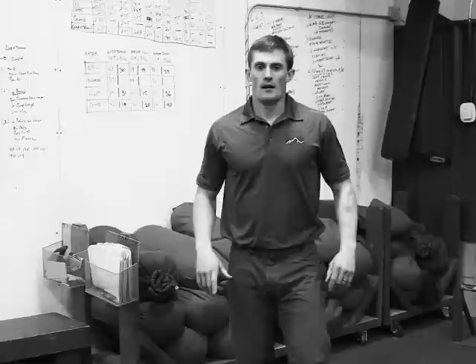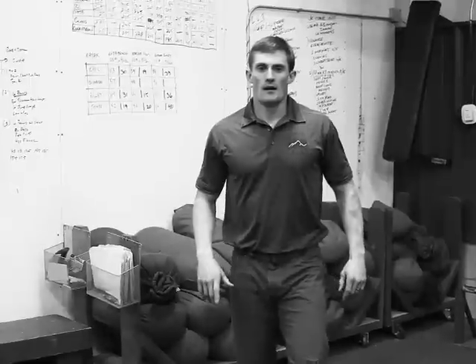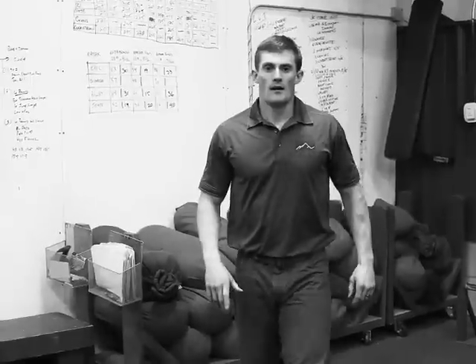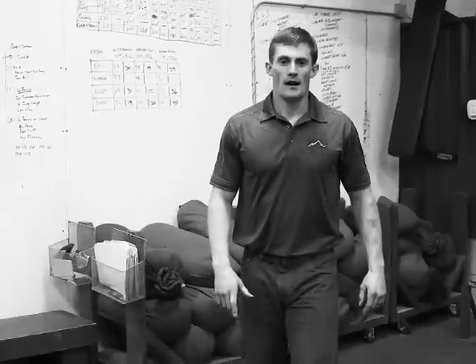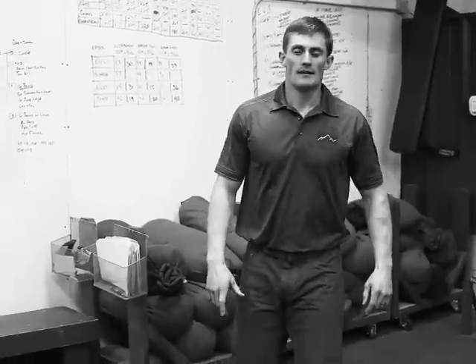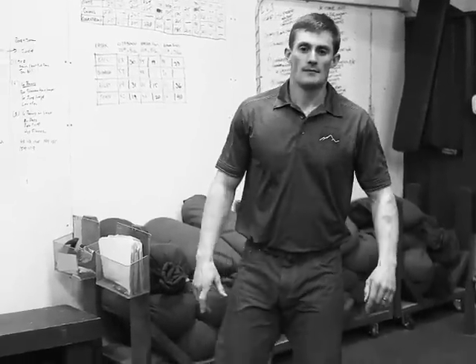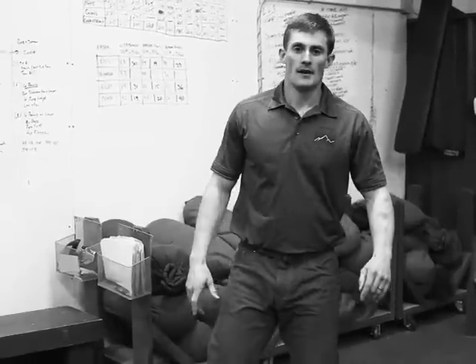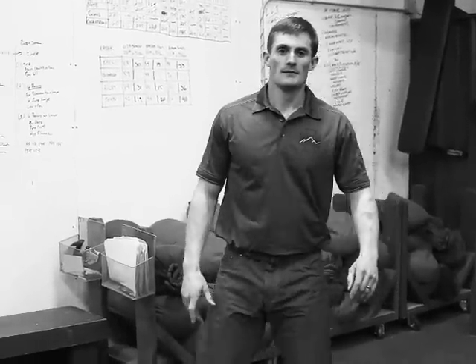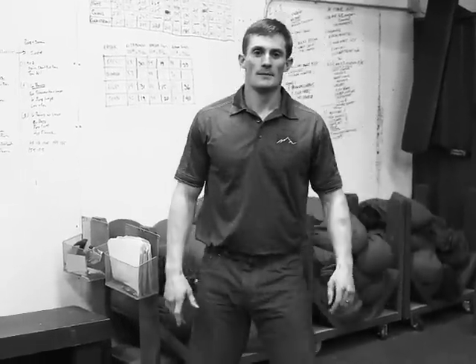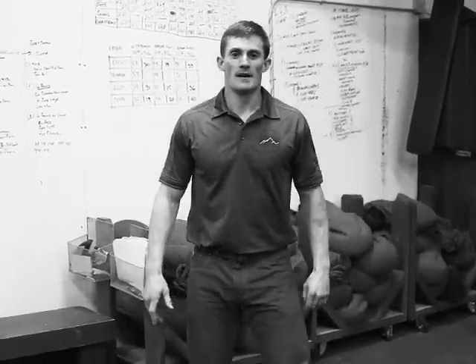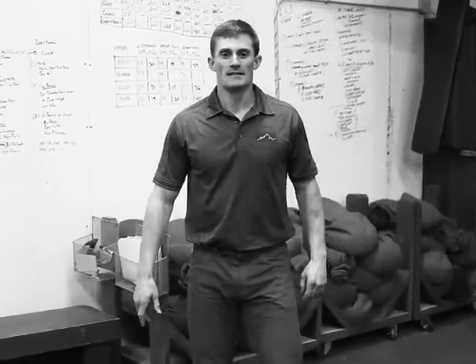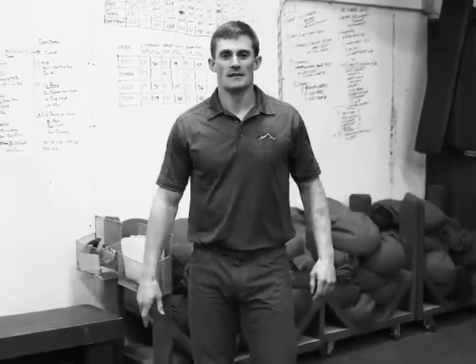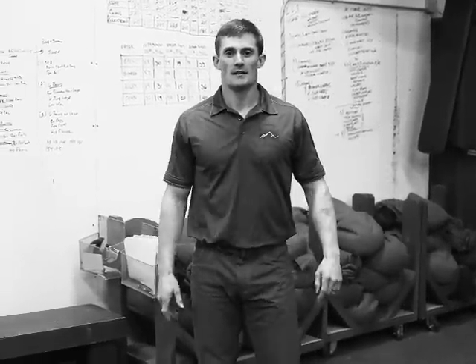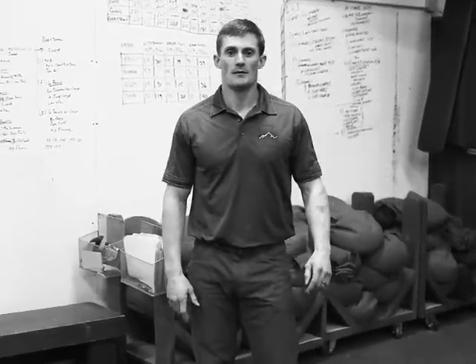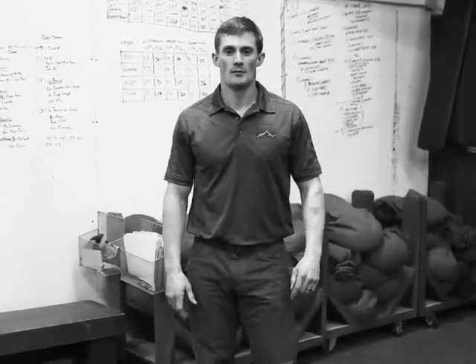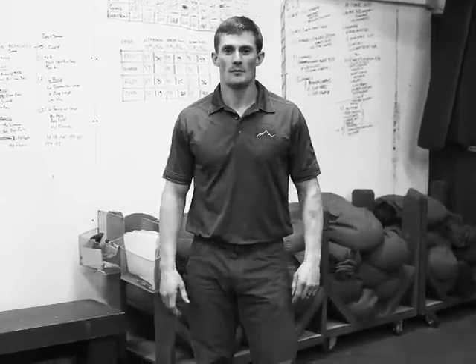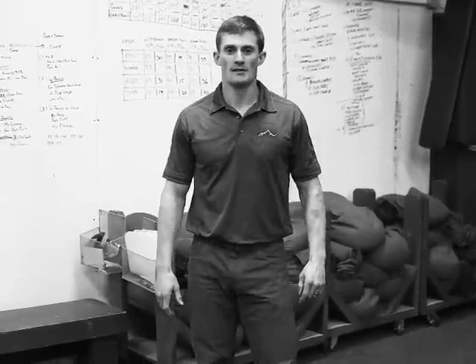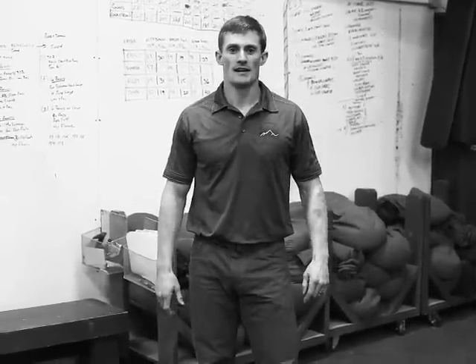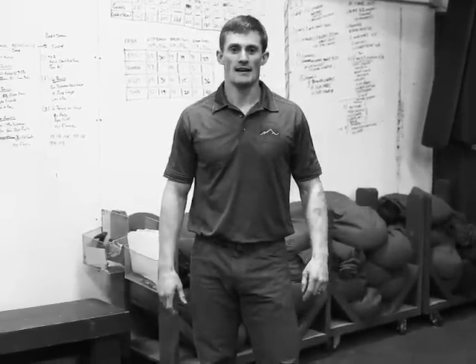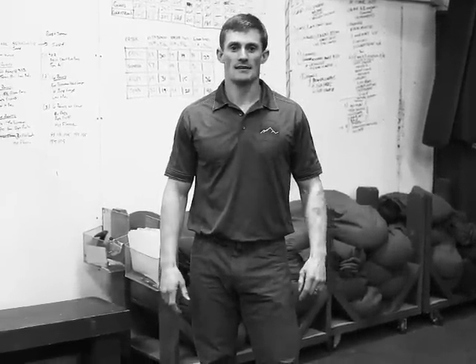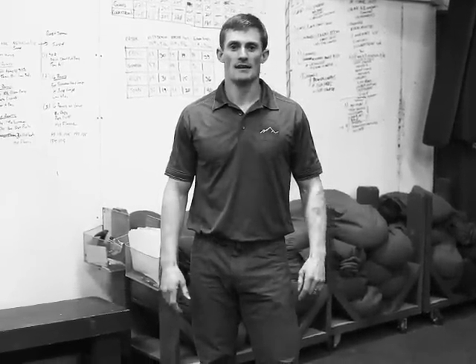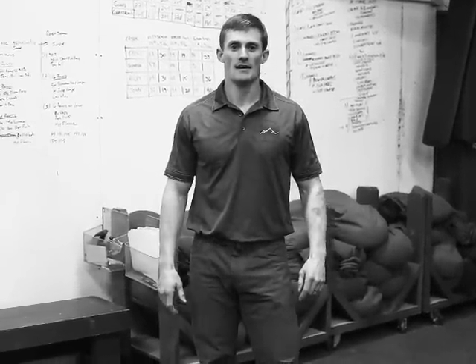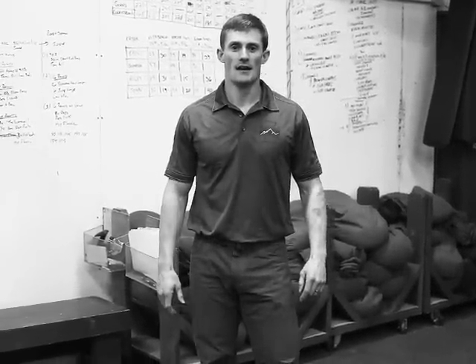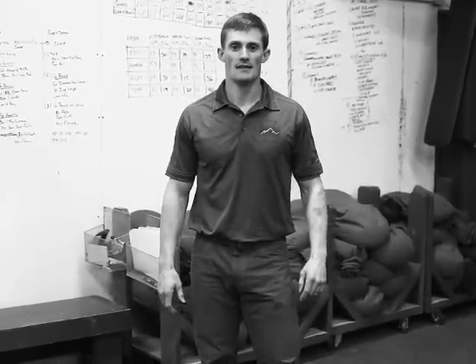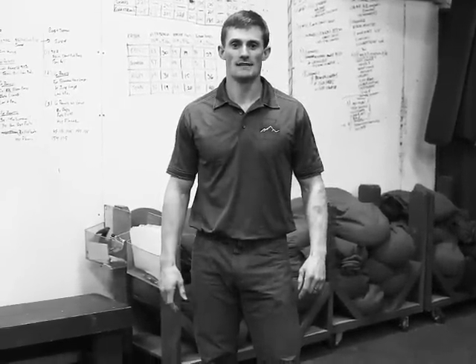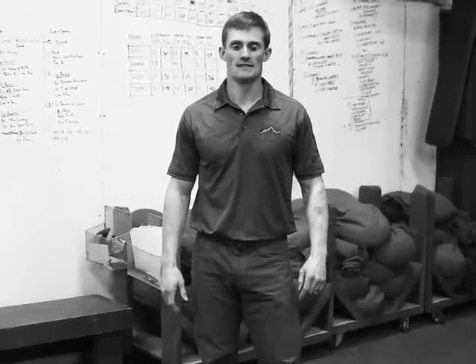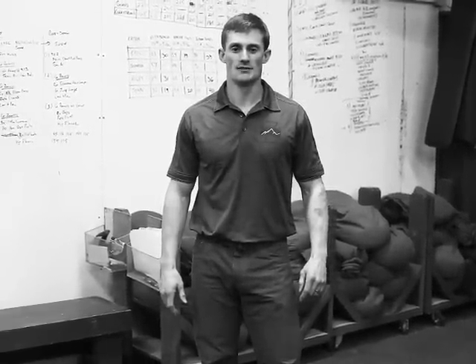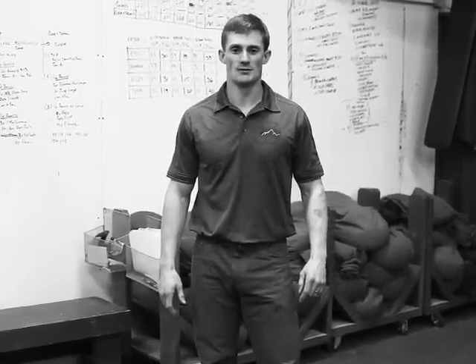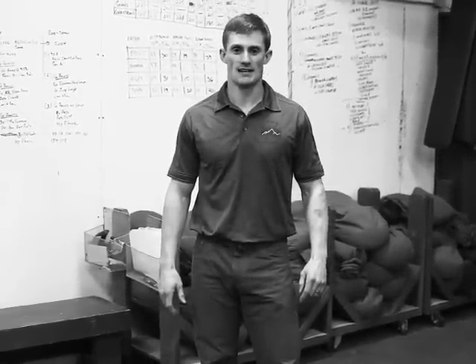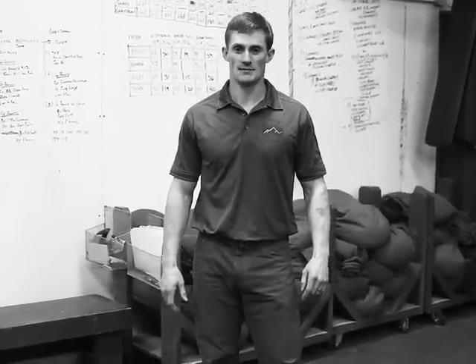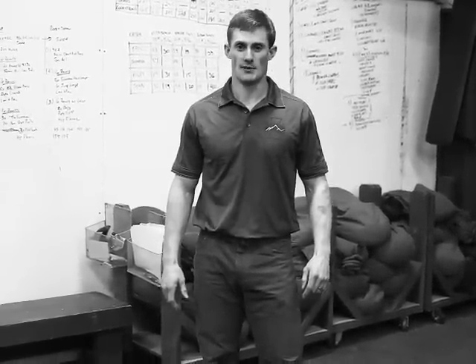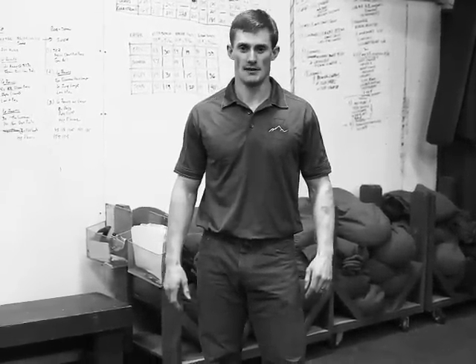My name is Lee Pace with Military Athlete and this is the Suicide Sprint.